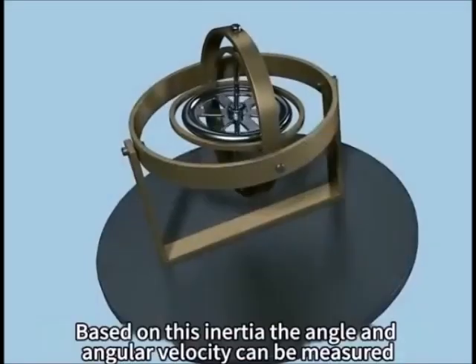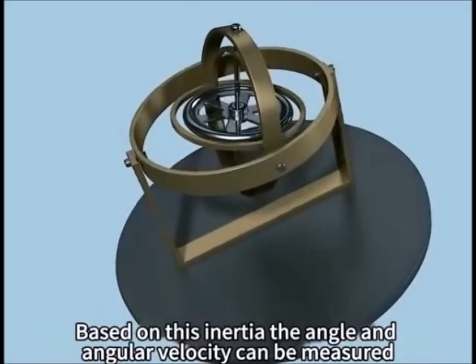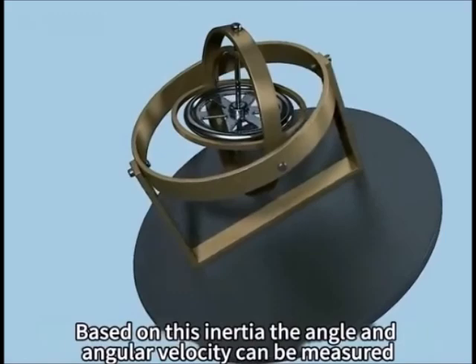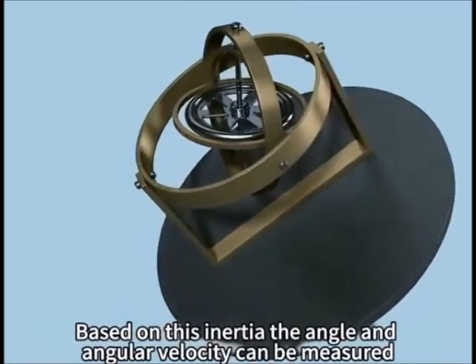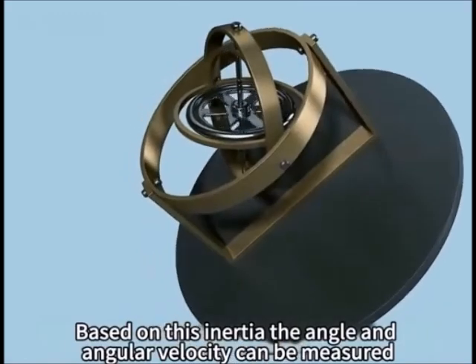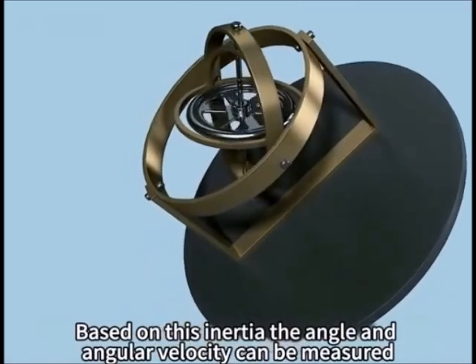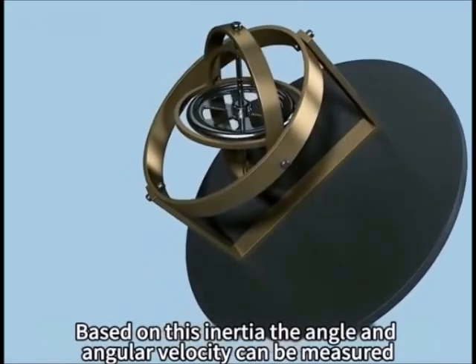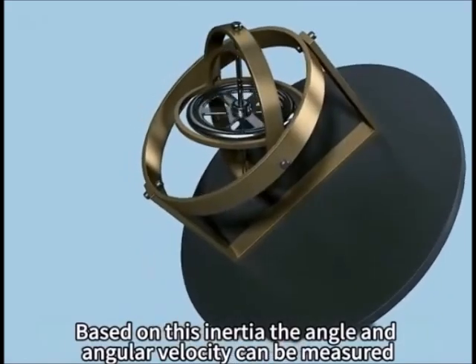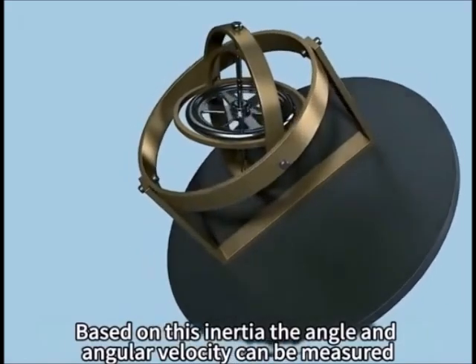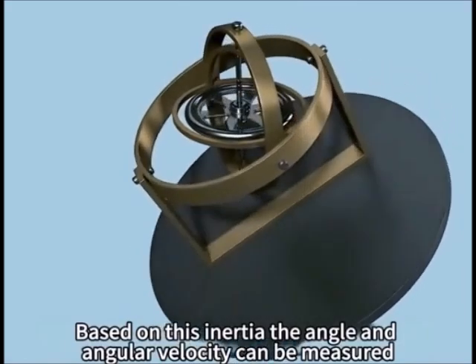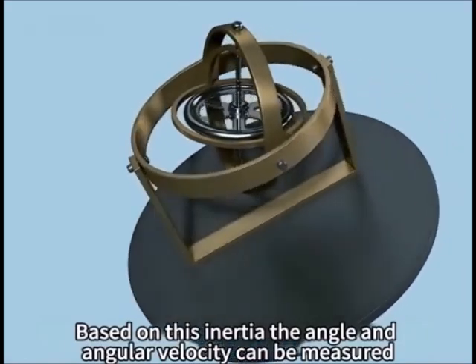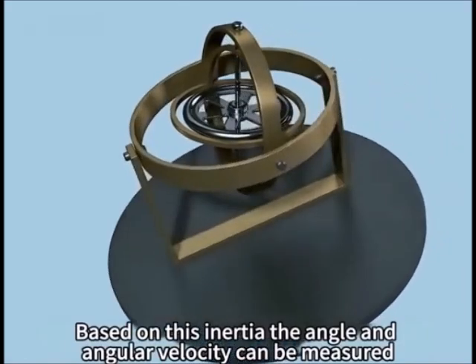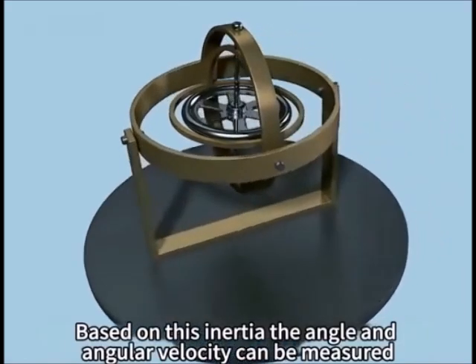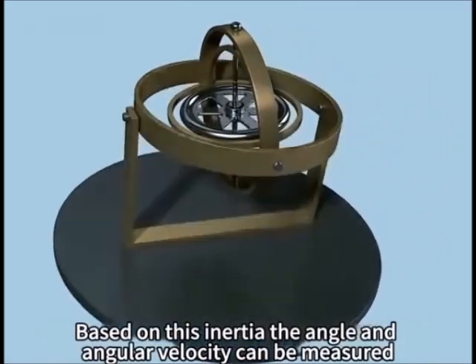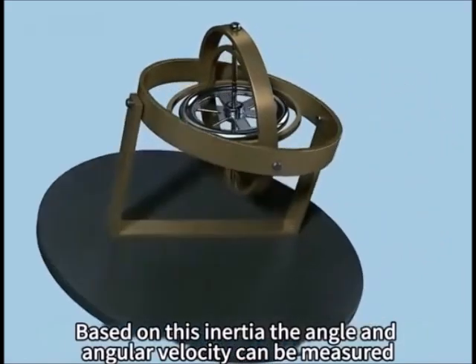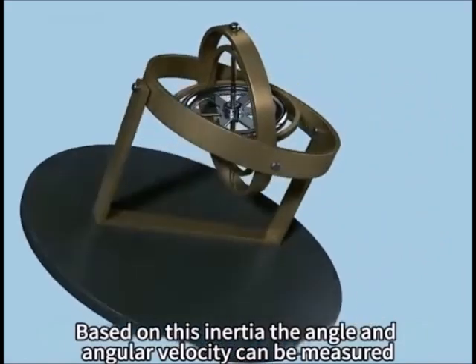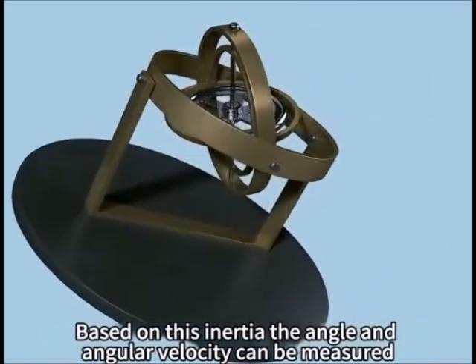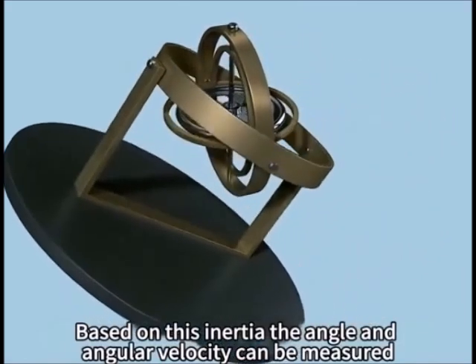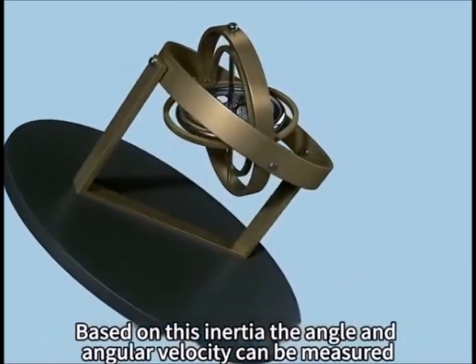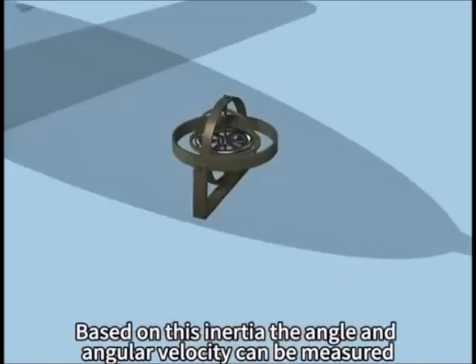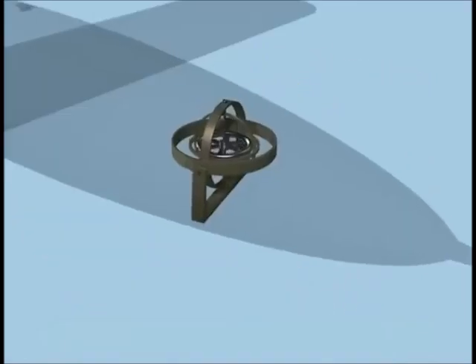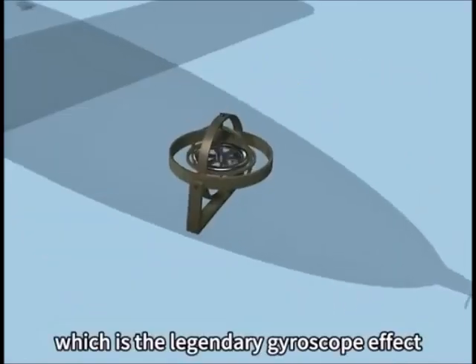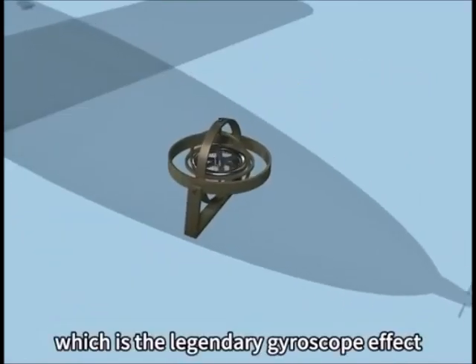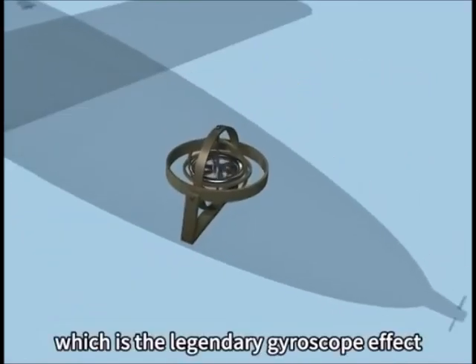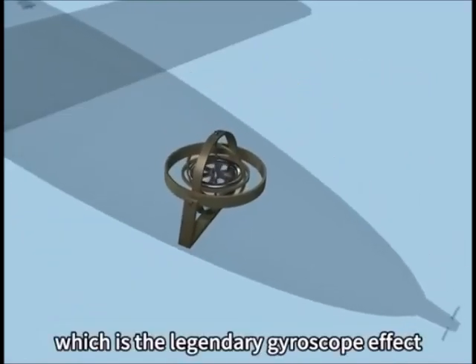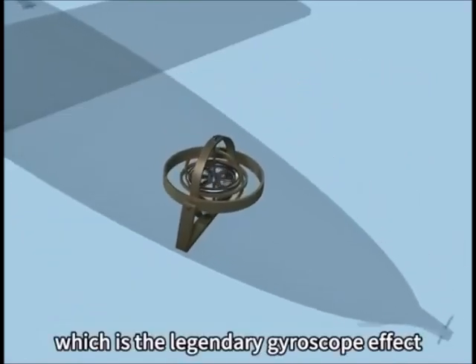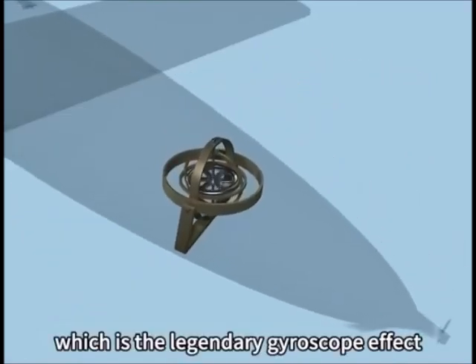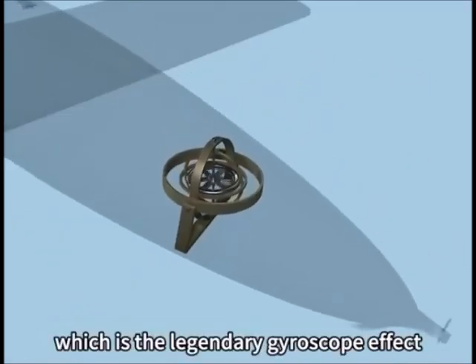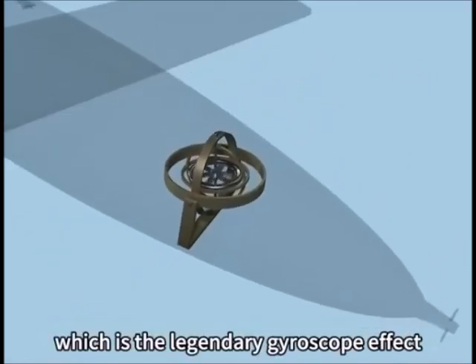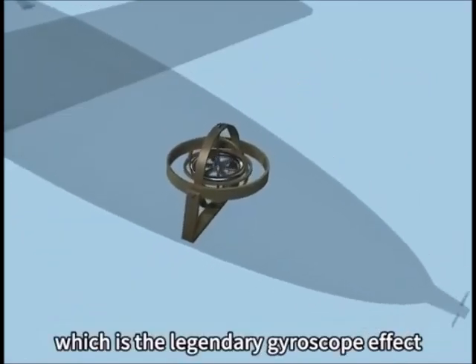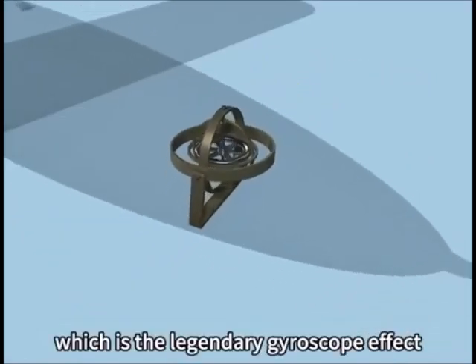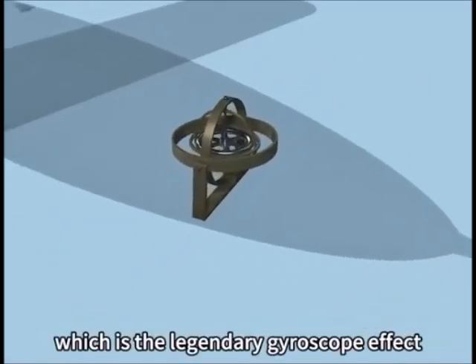Based on this inertia, the angle and angular velocity can be measured, which is the legendary gyroscope effect.